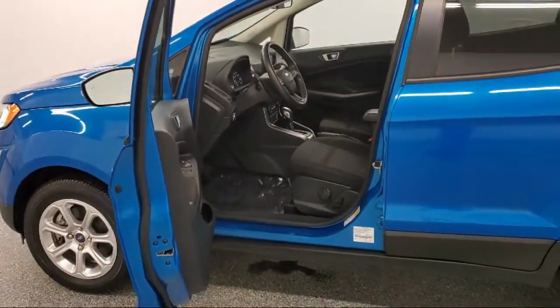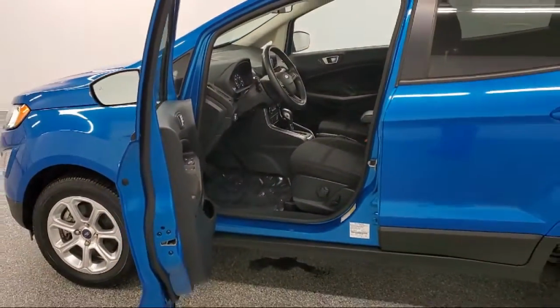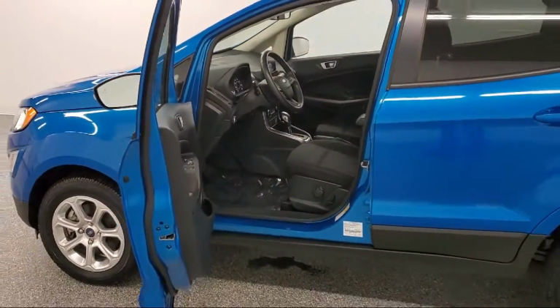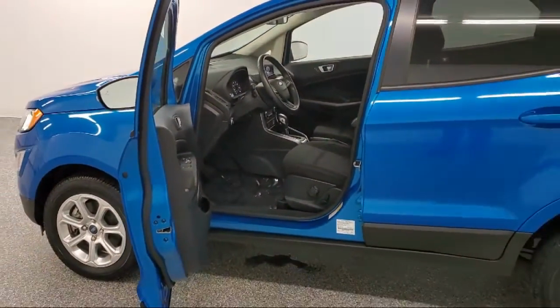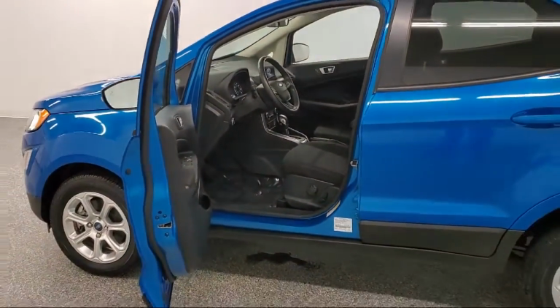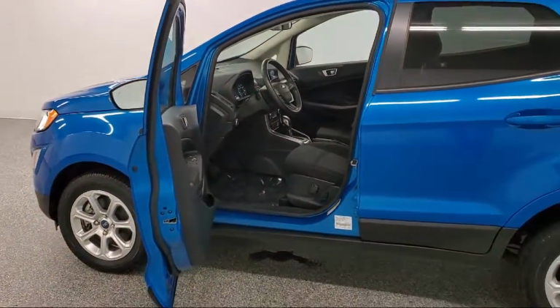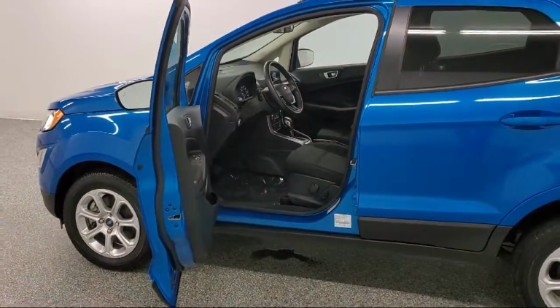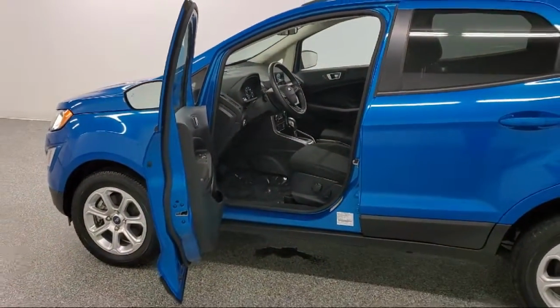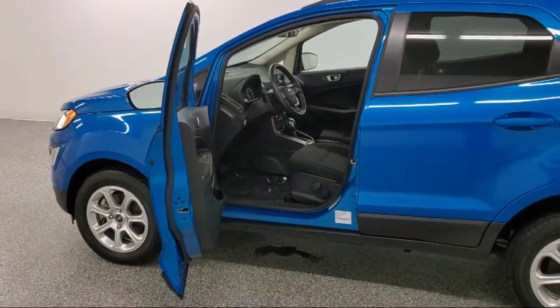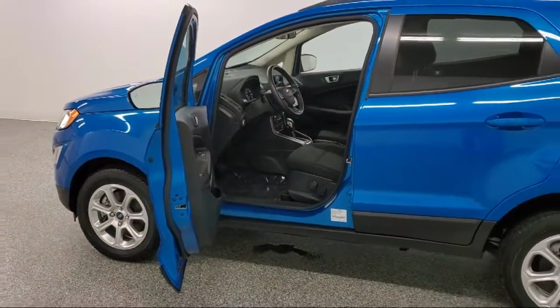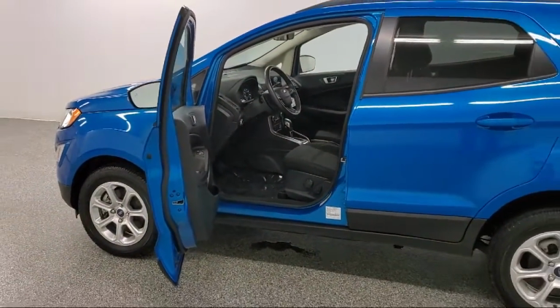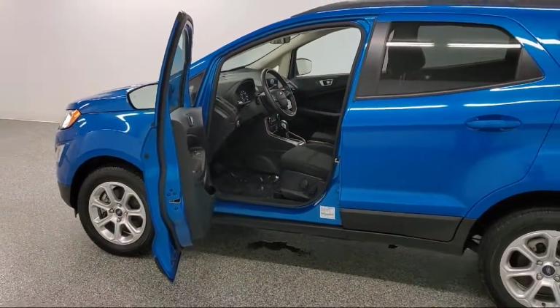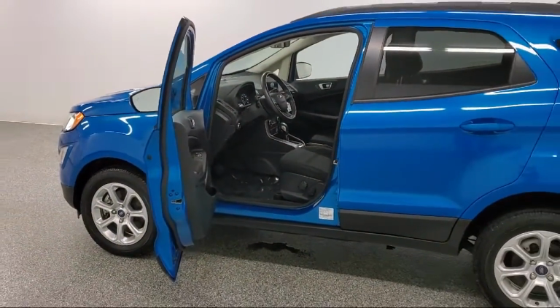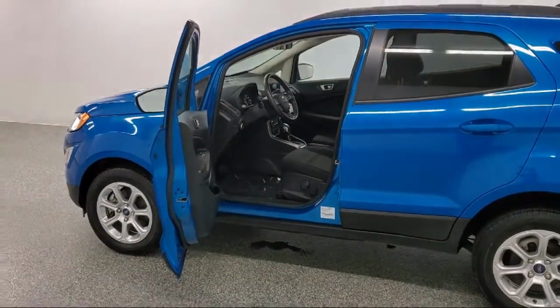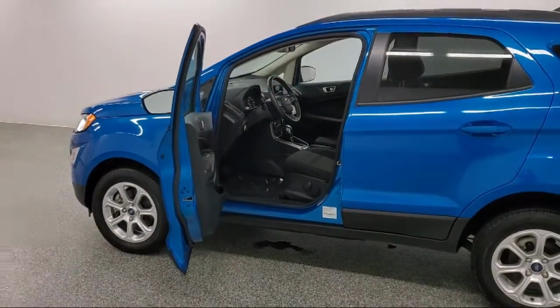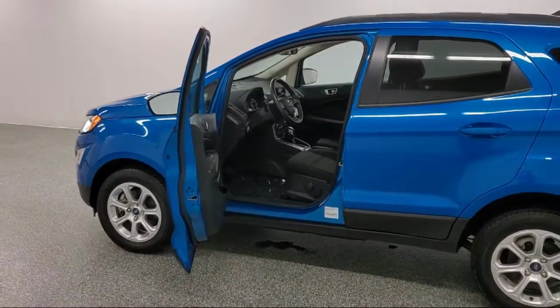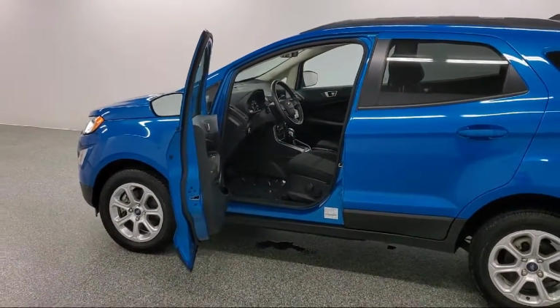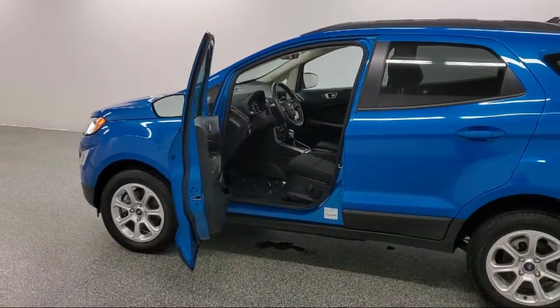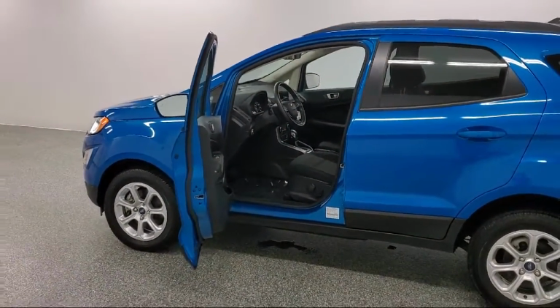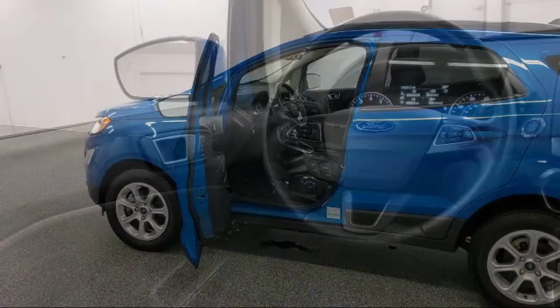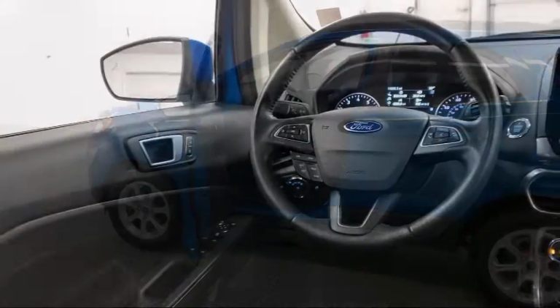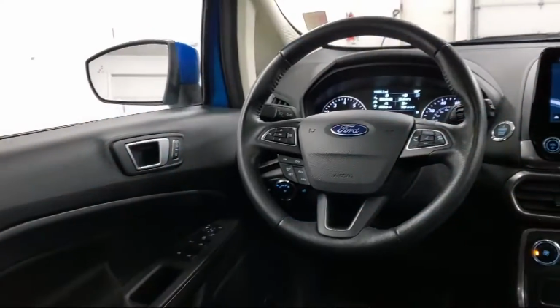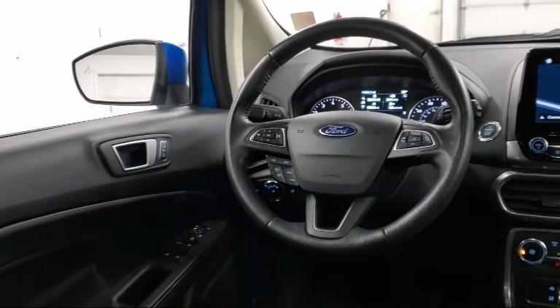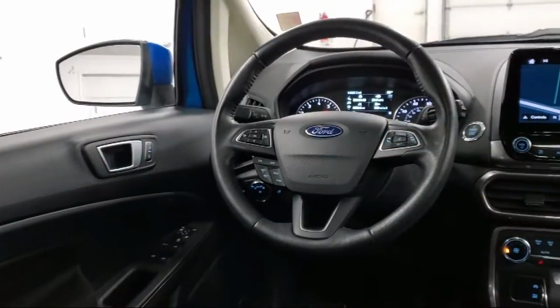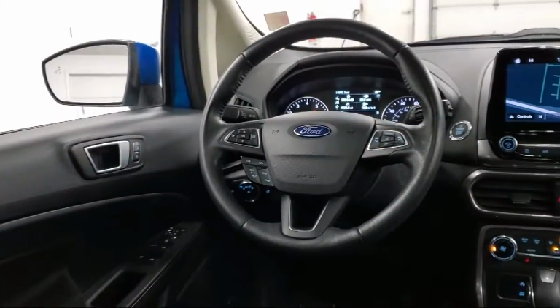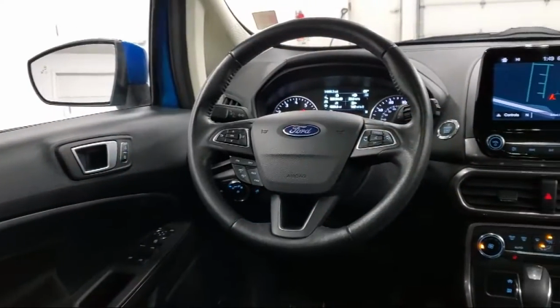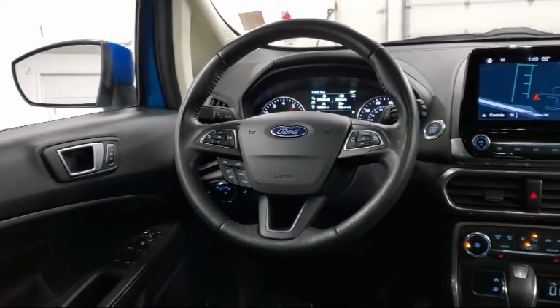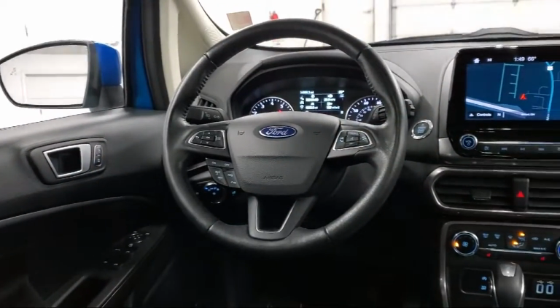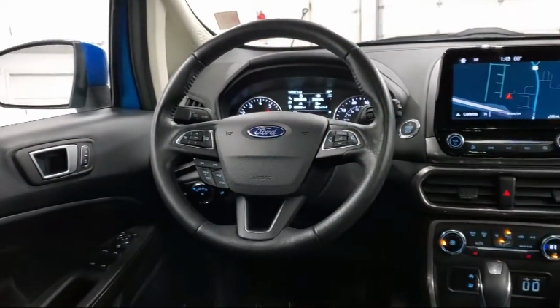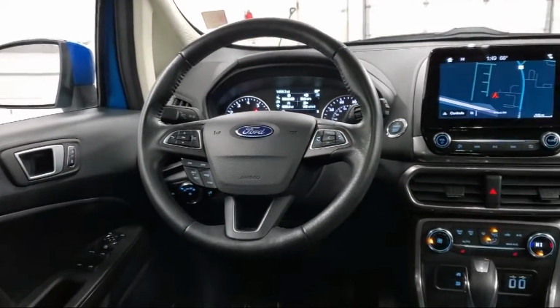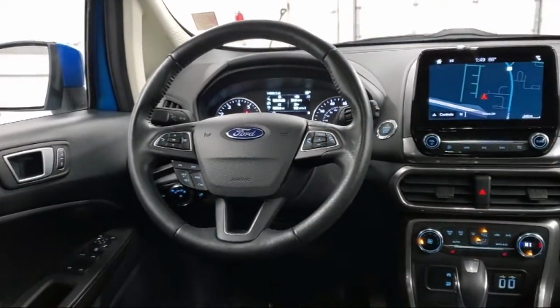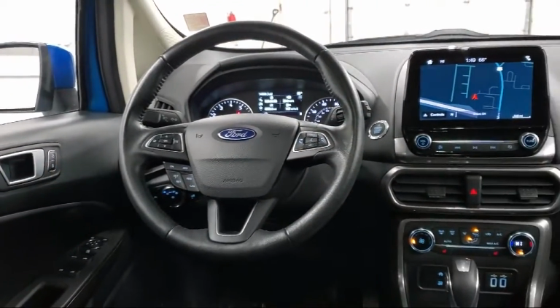Also includes a trailer wiring harness, Apple CarPlay, and has less than 15,000 miles on the odometer.